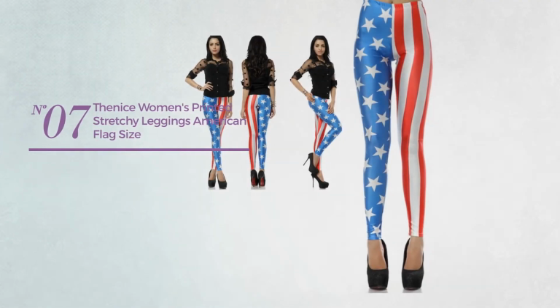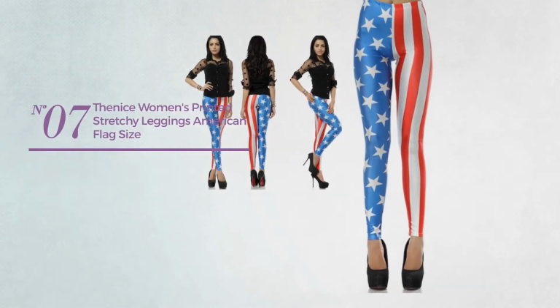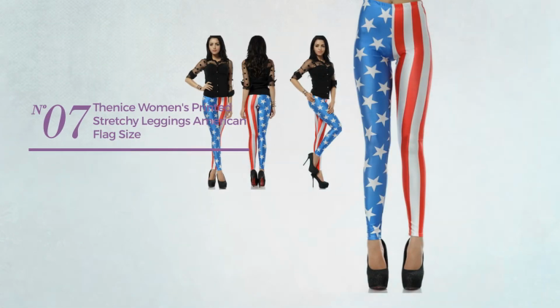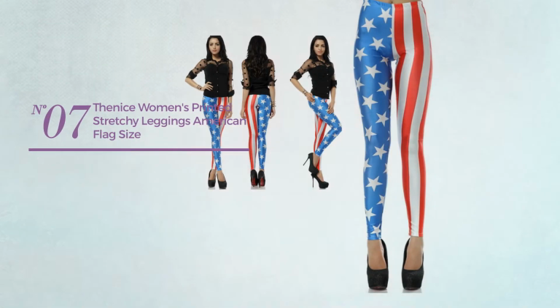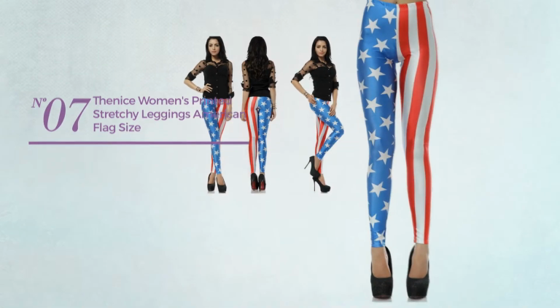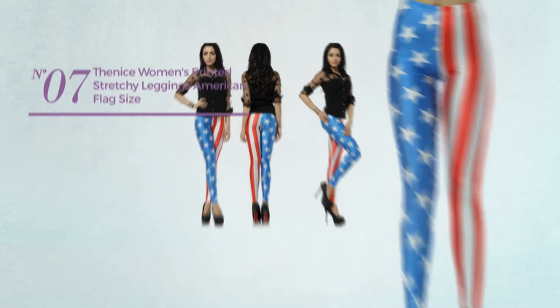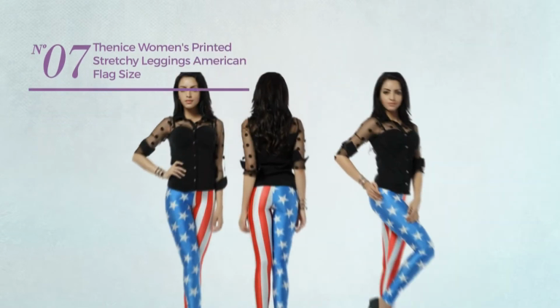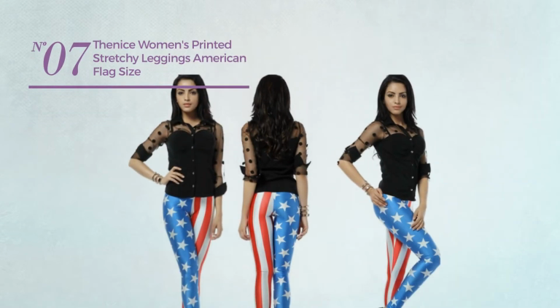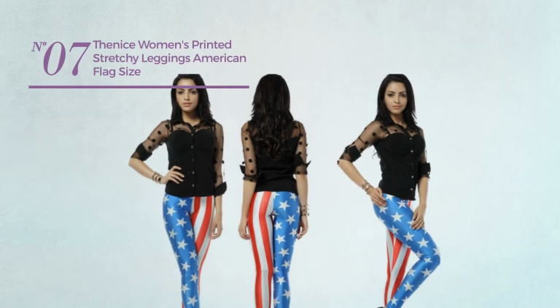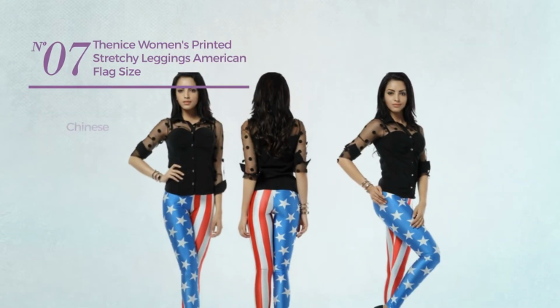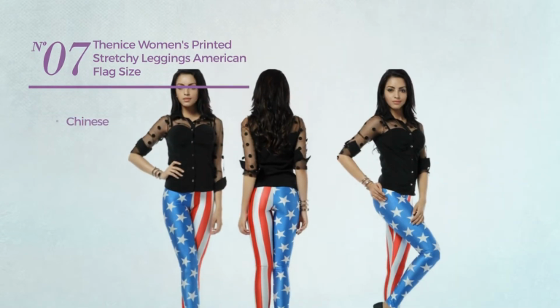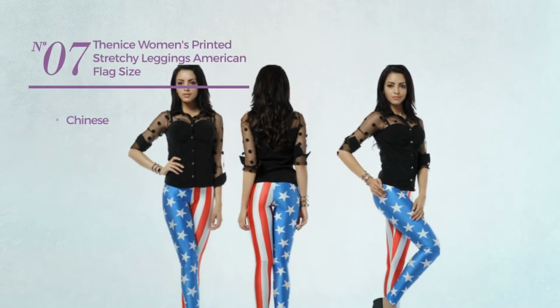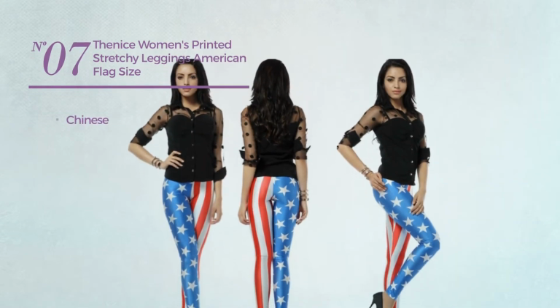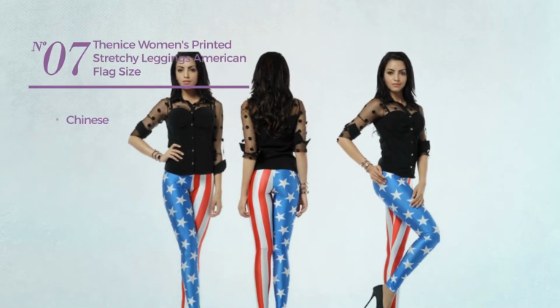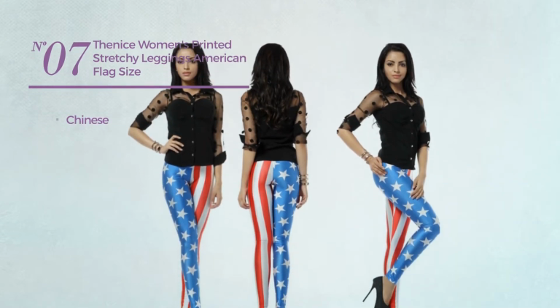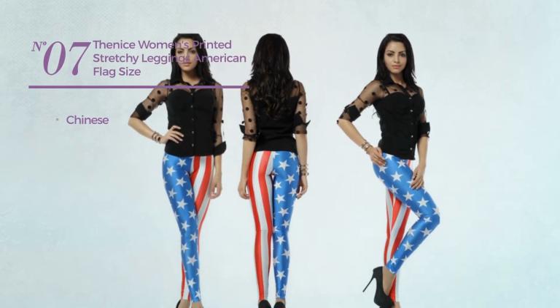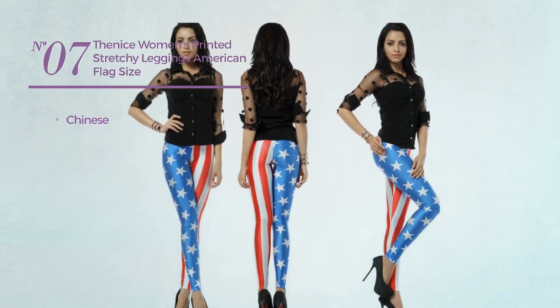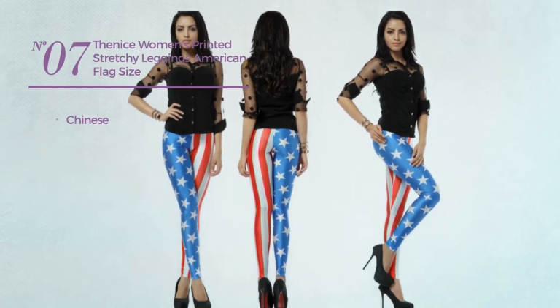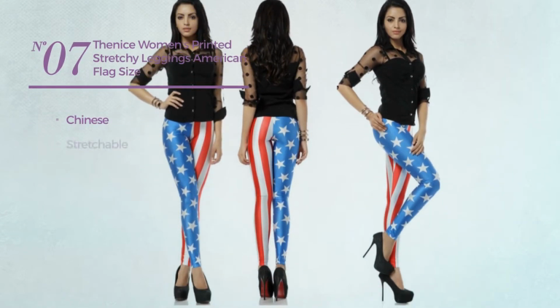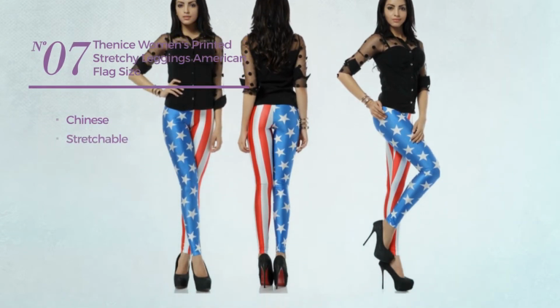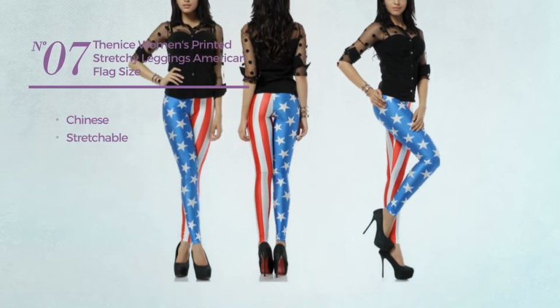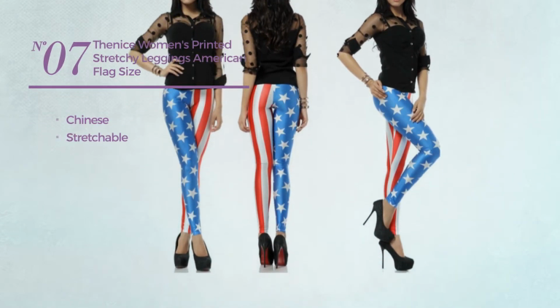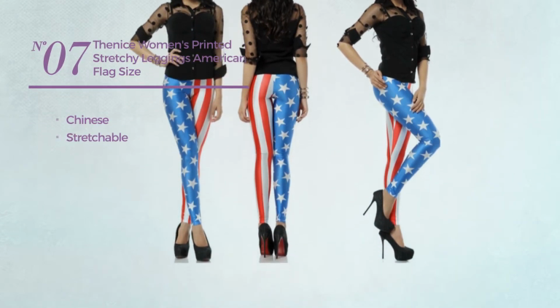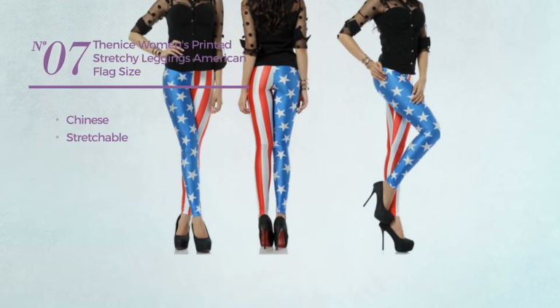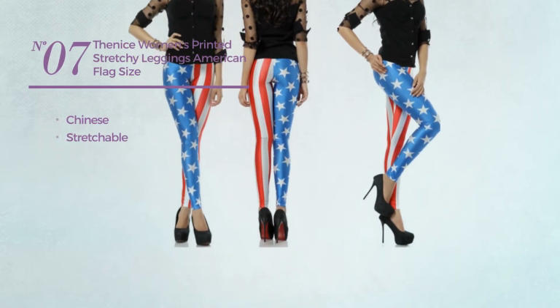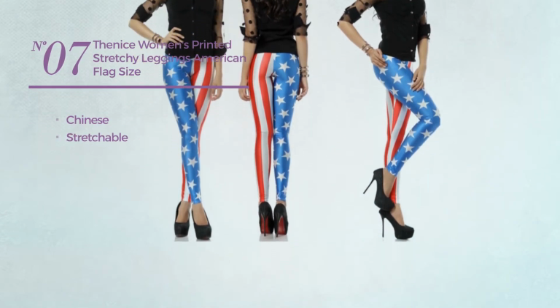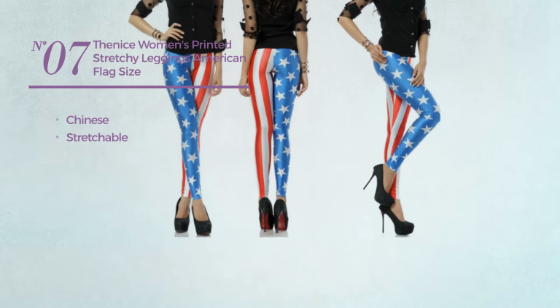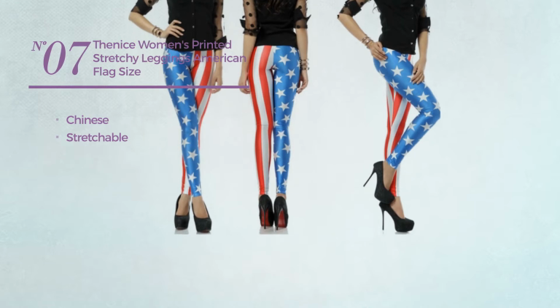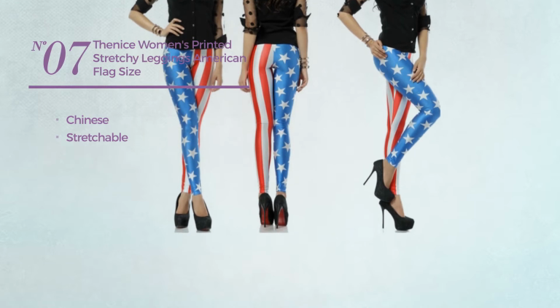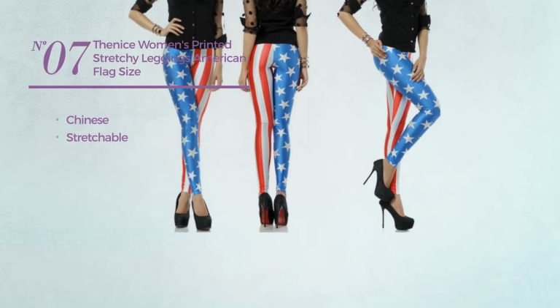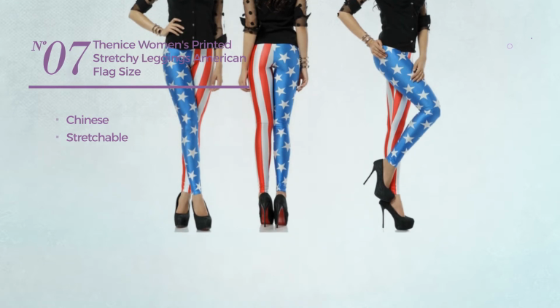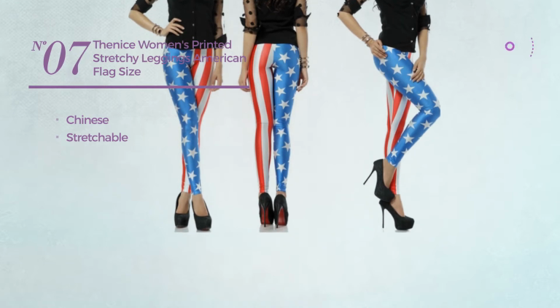Number 7. Featuring a Chinese, crafted from stretchable material. Available only in this color.